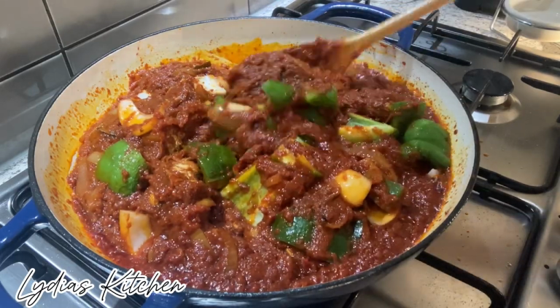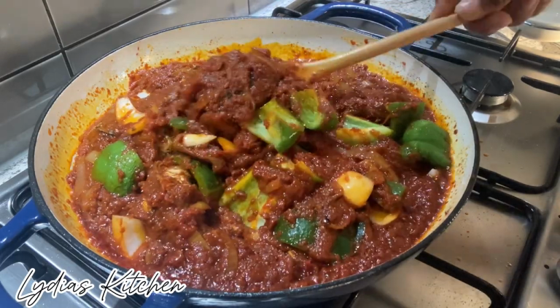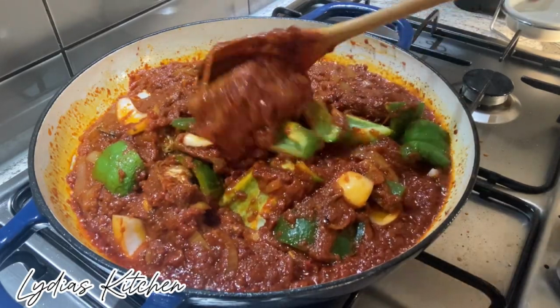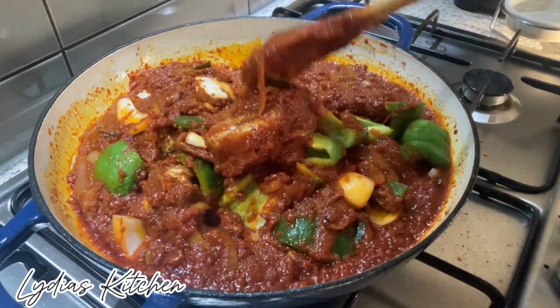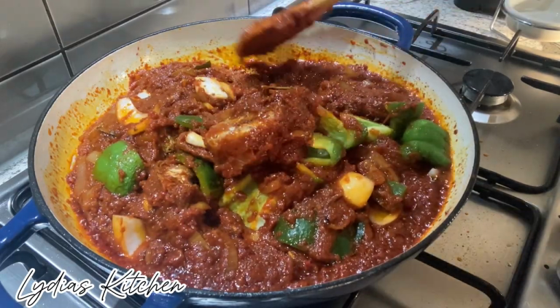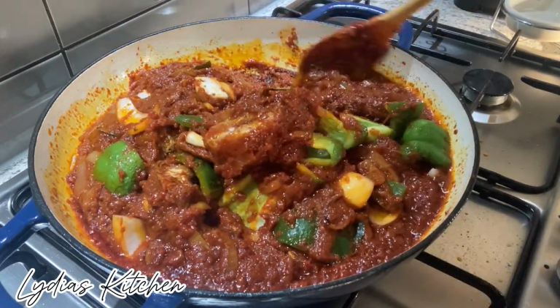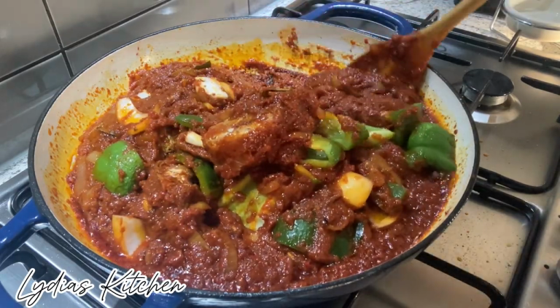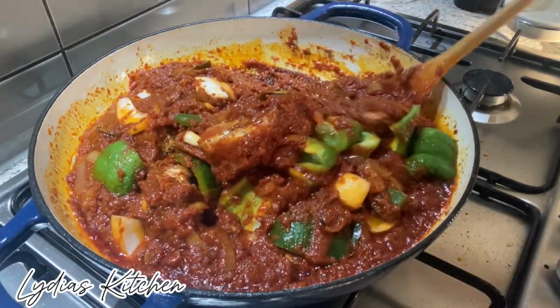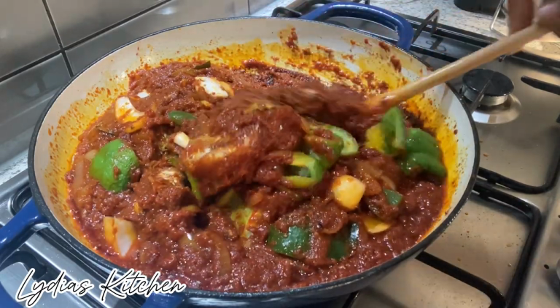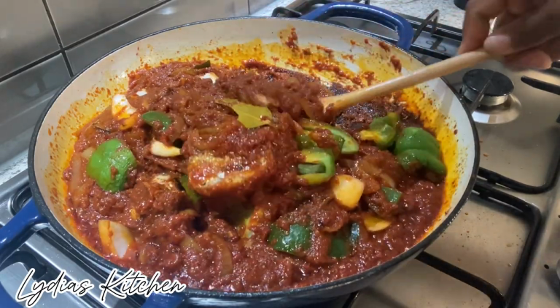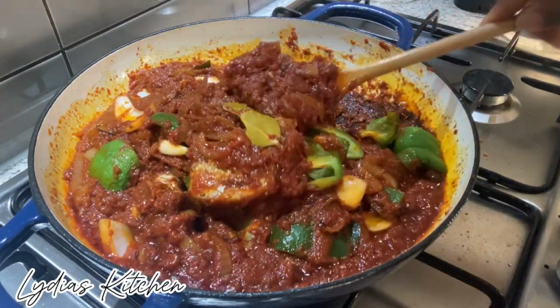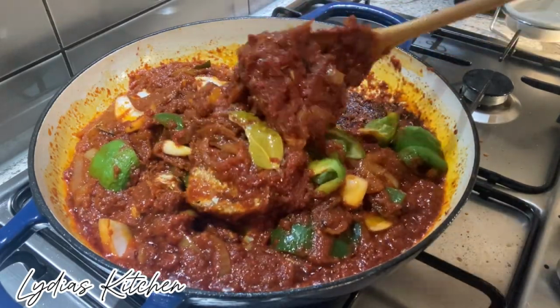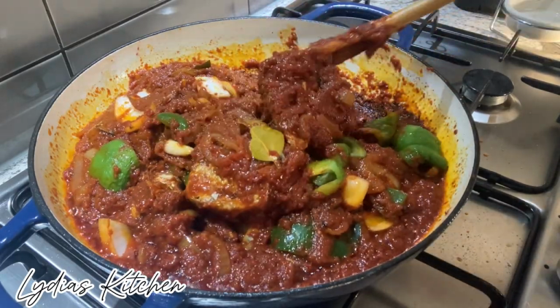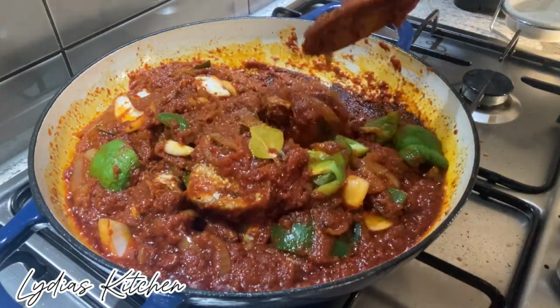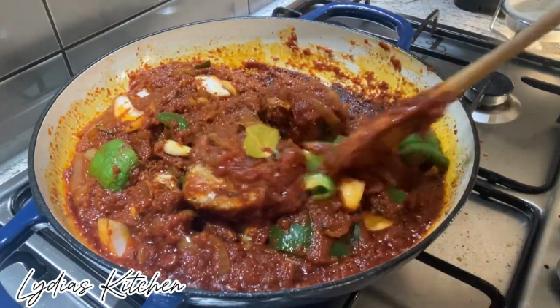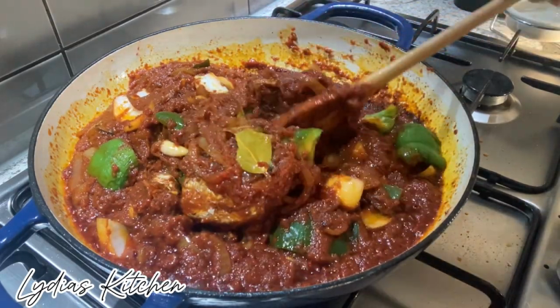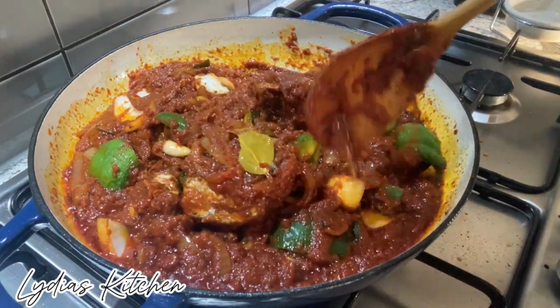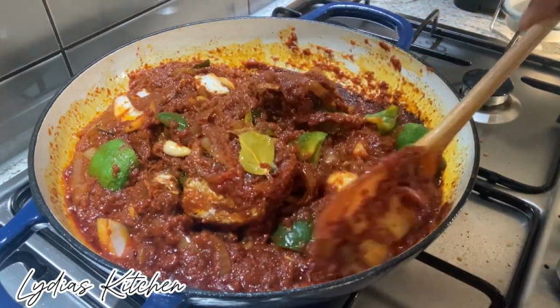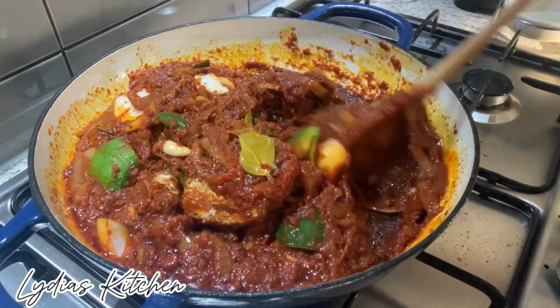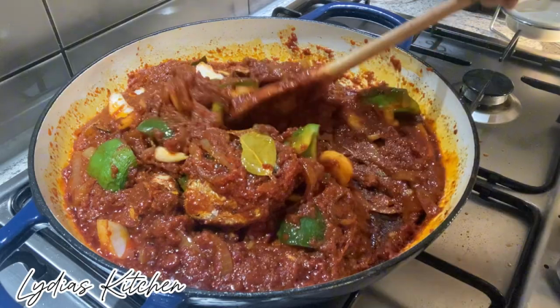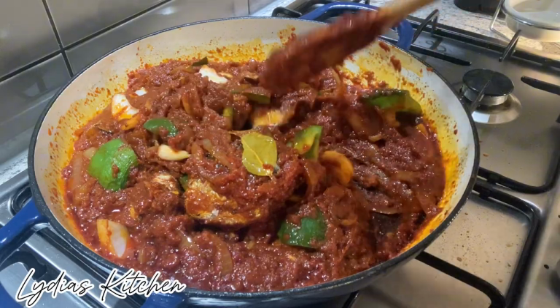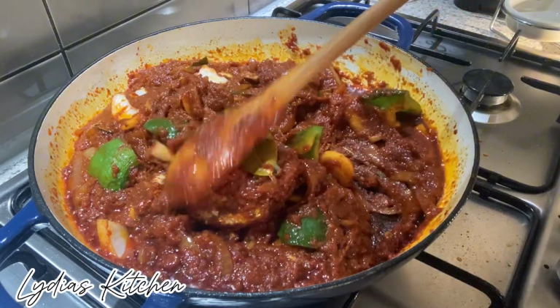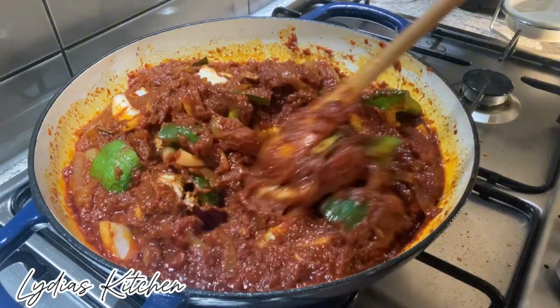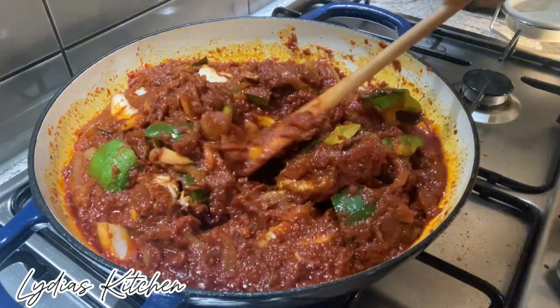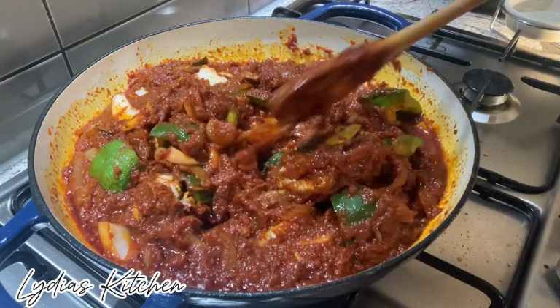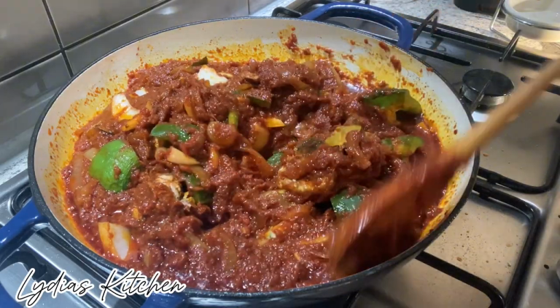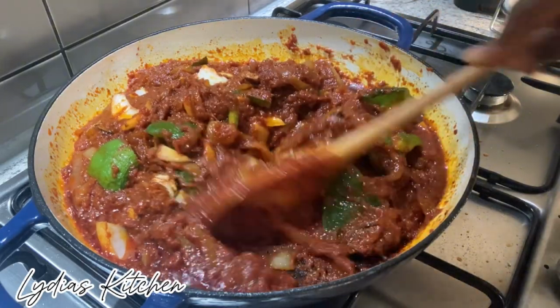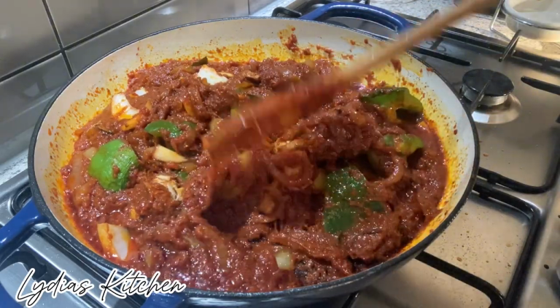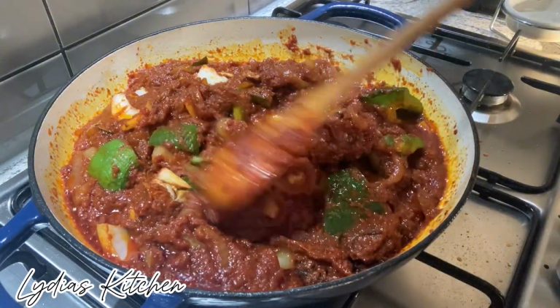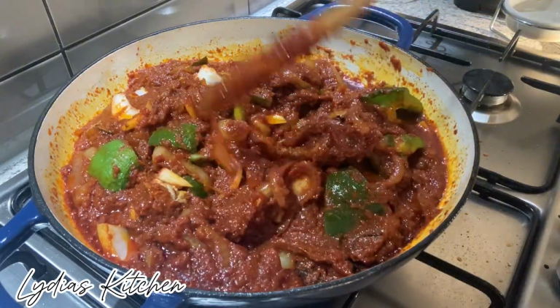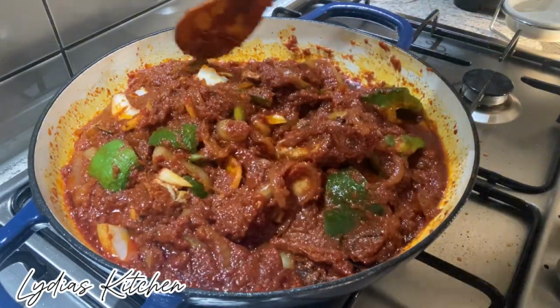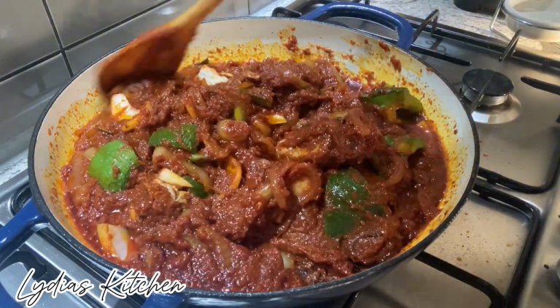At this point it is all done — a very simple fish stew that you can have with yam and rice.